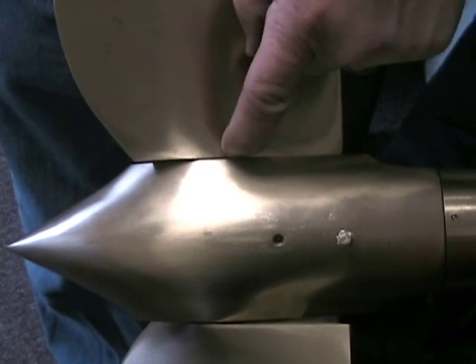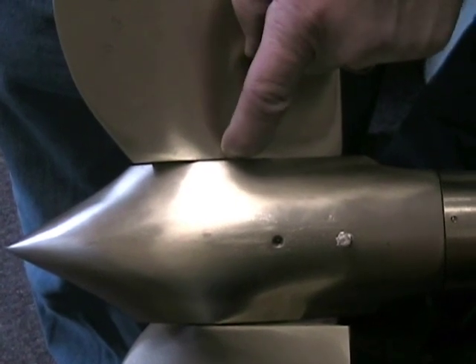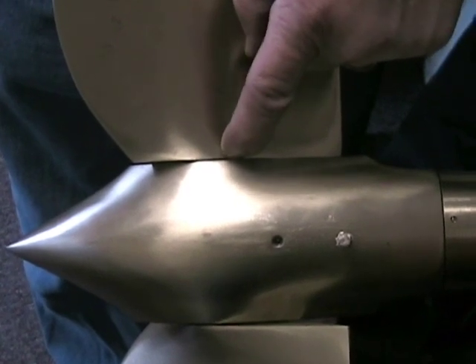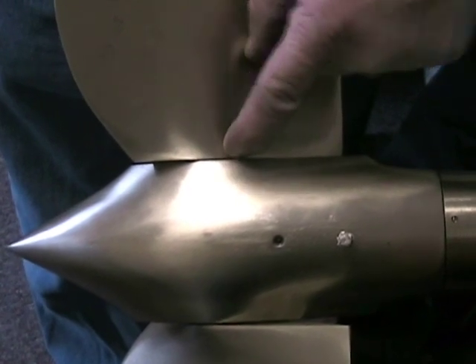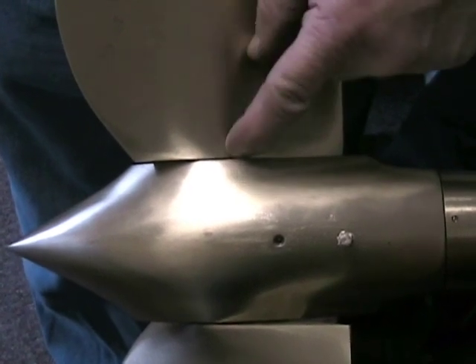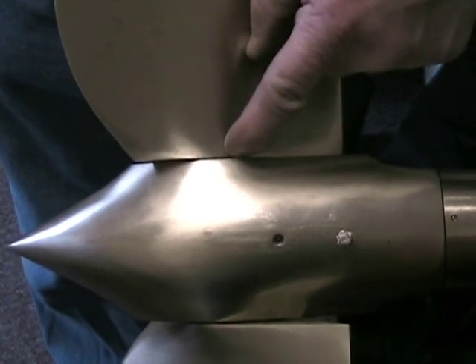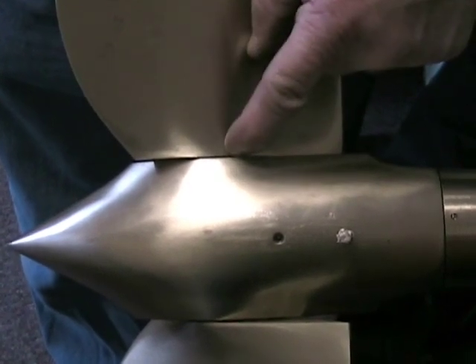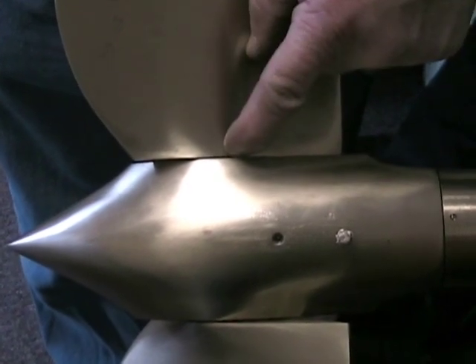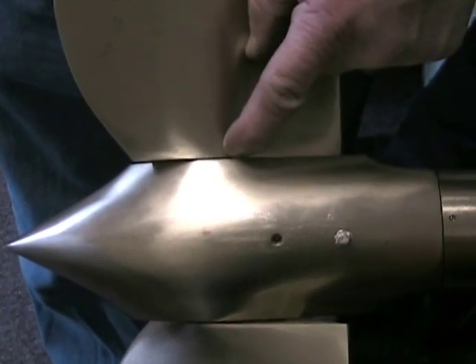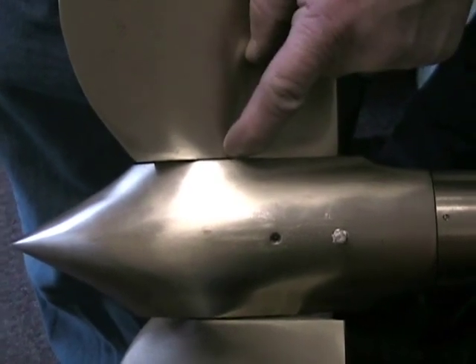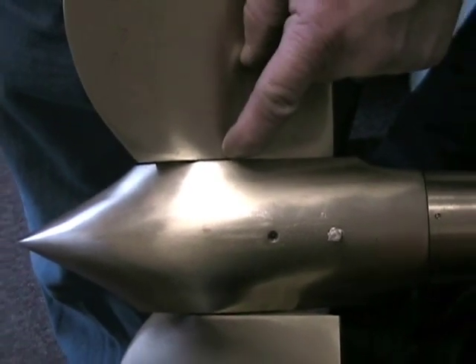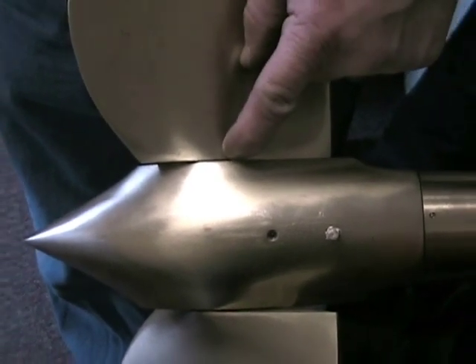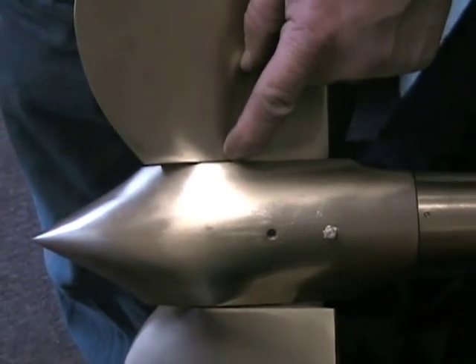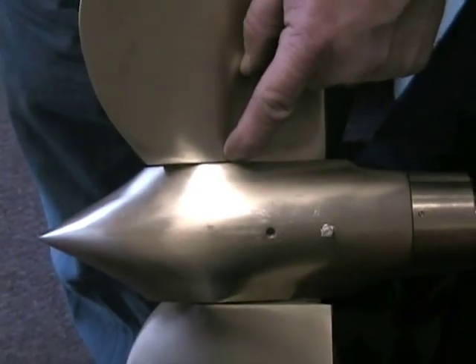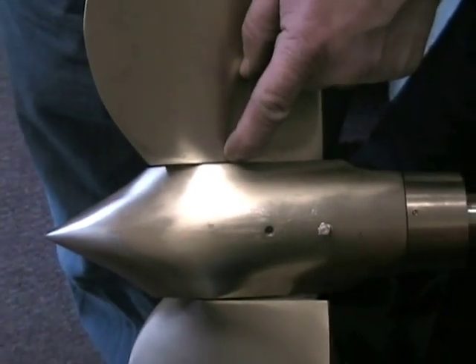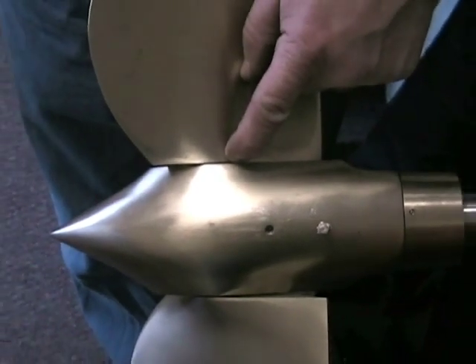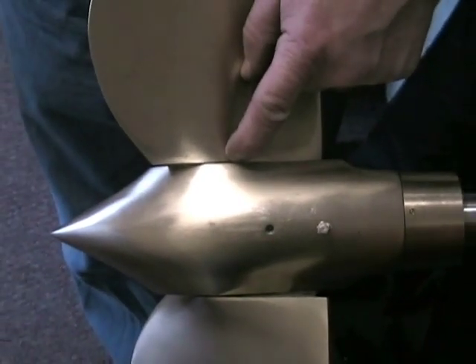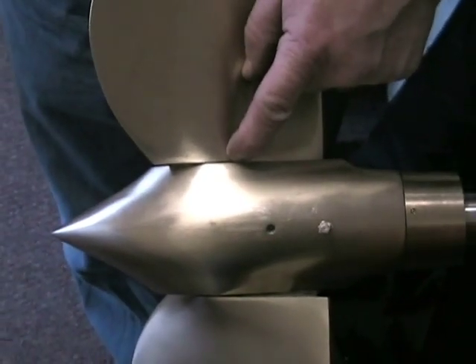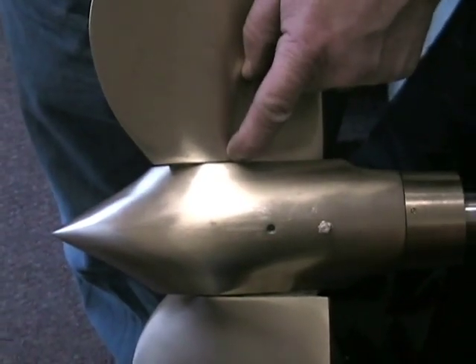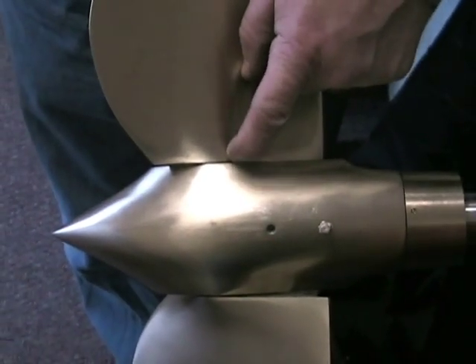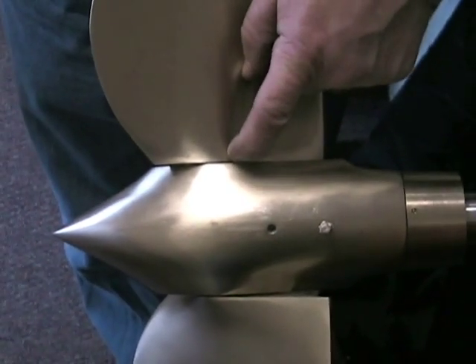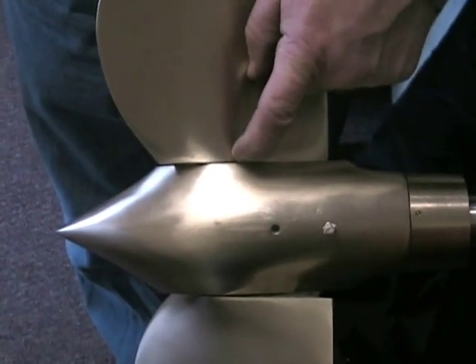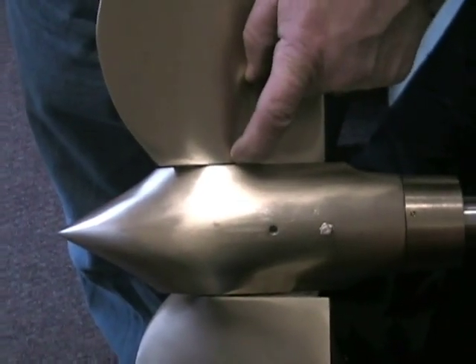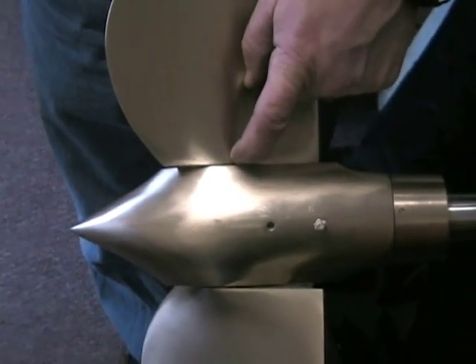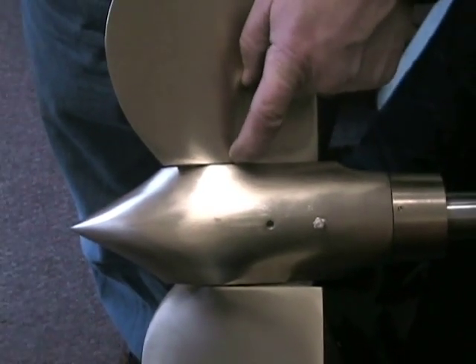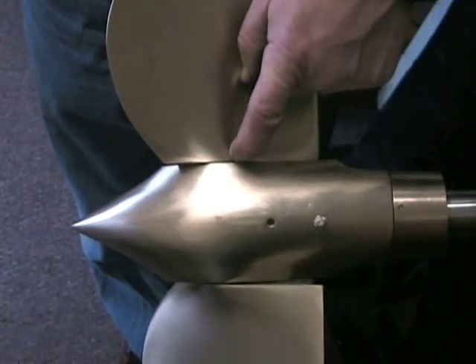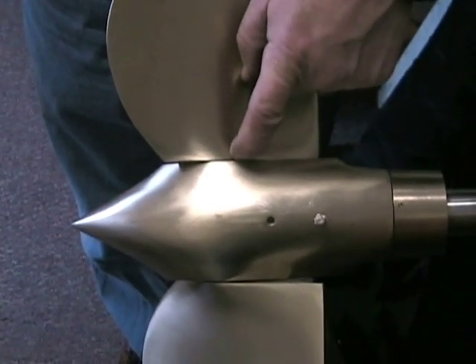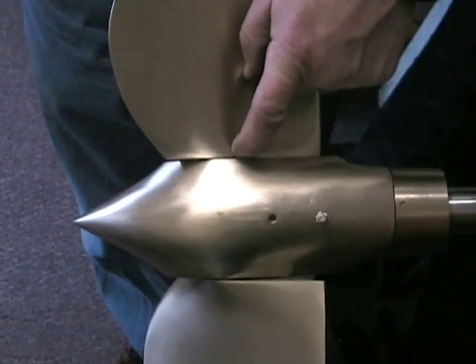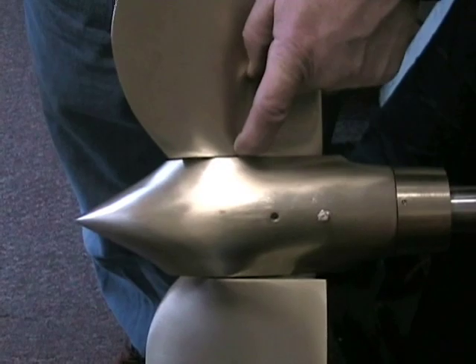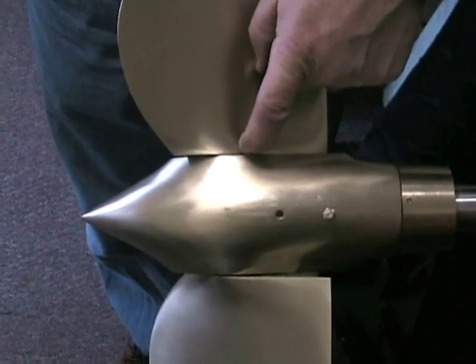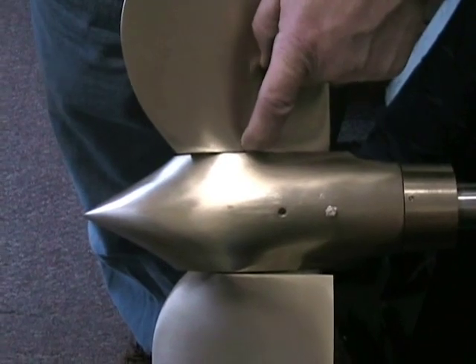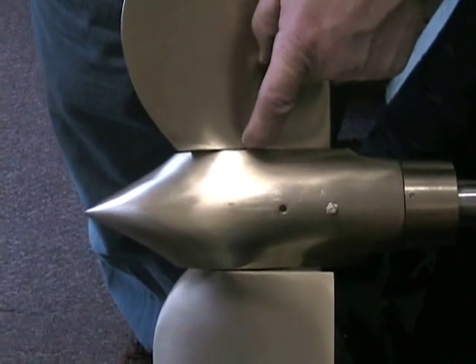Once grease starts to come out, it's fully greased, and you're ready to splash the boat.